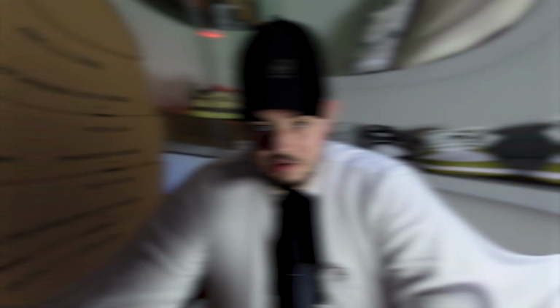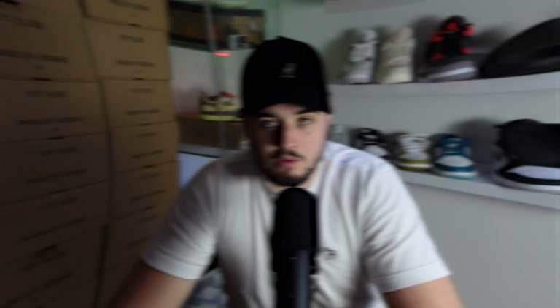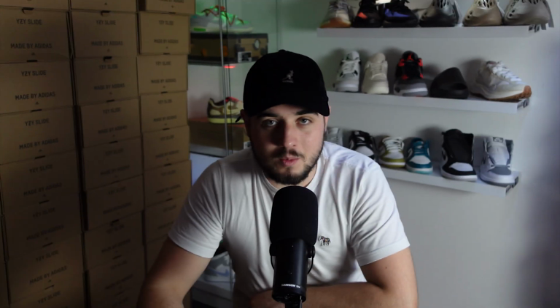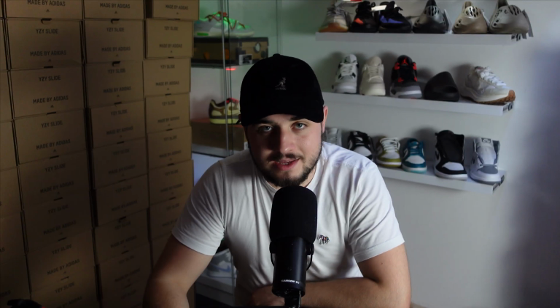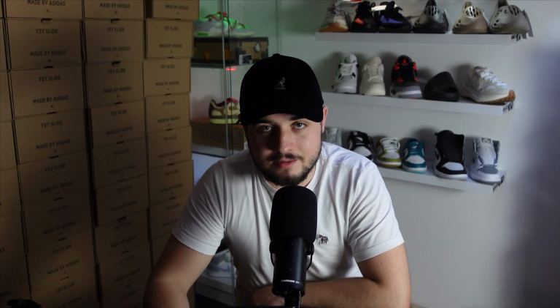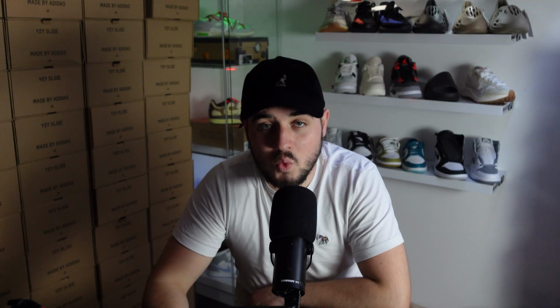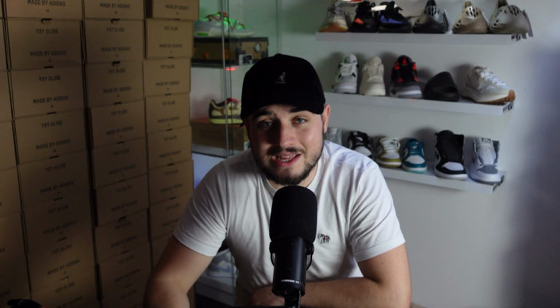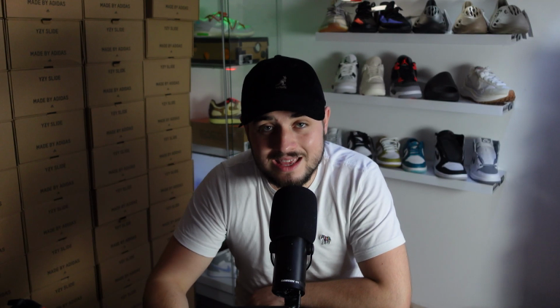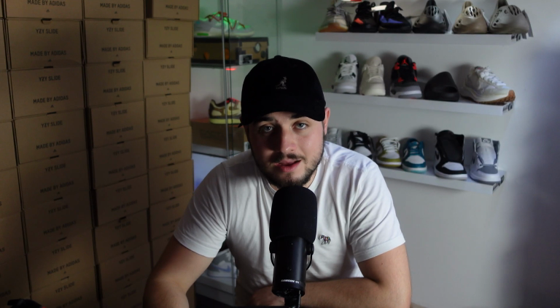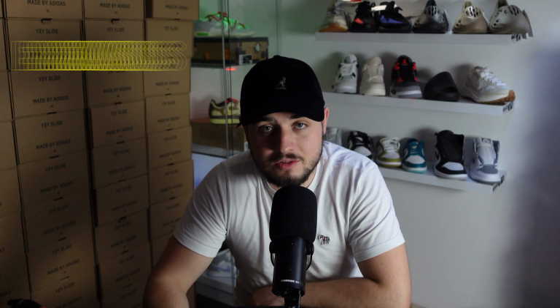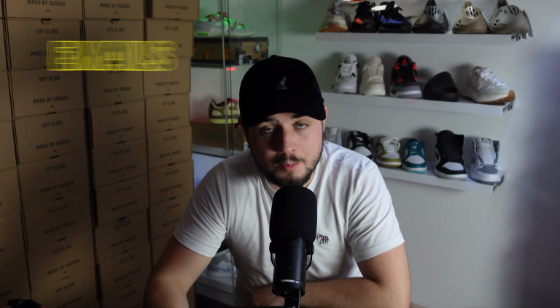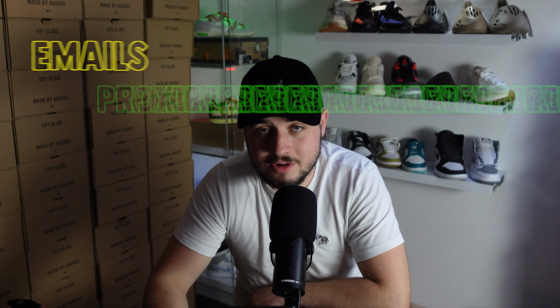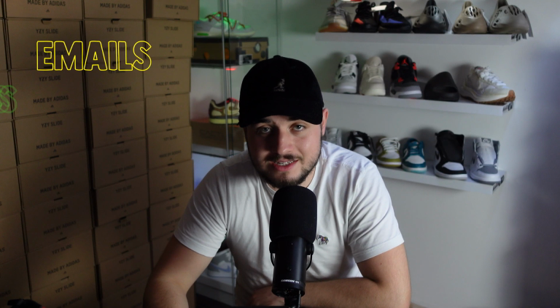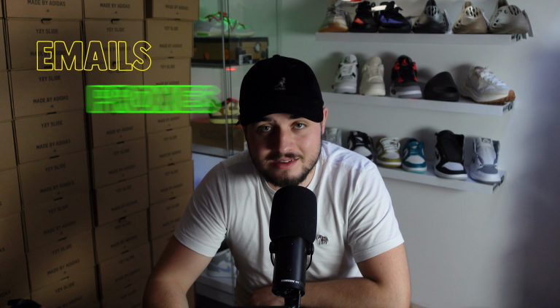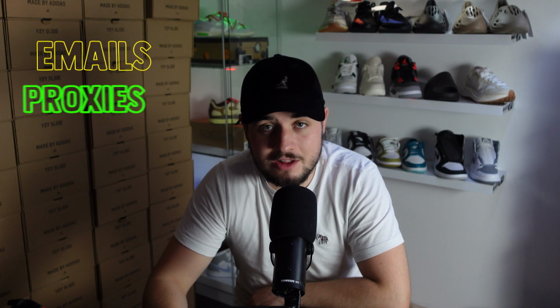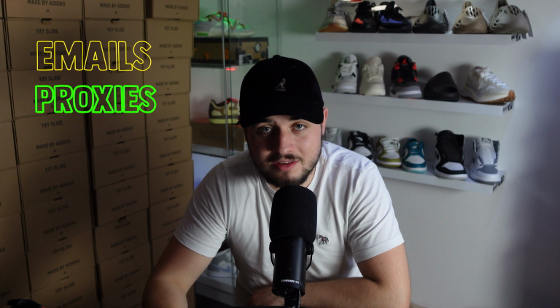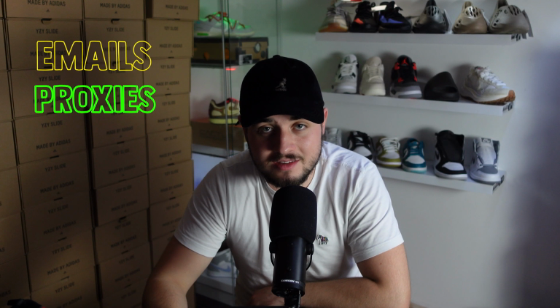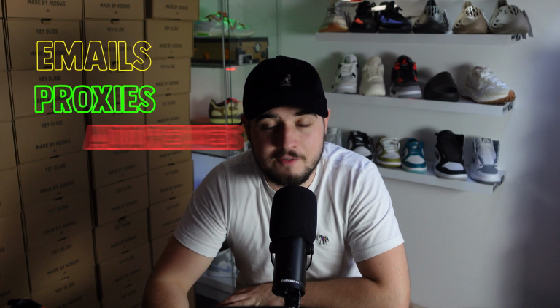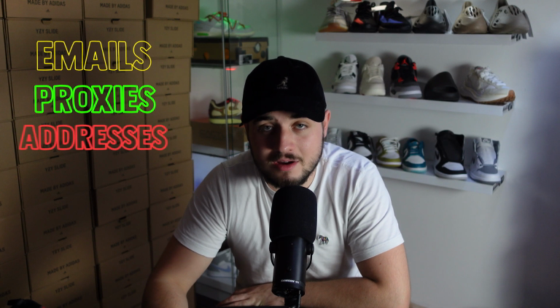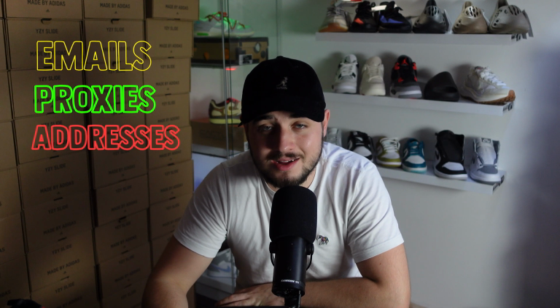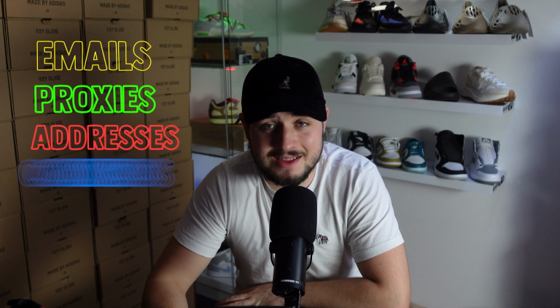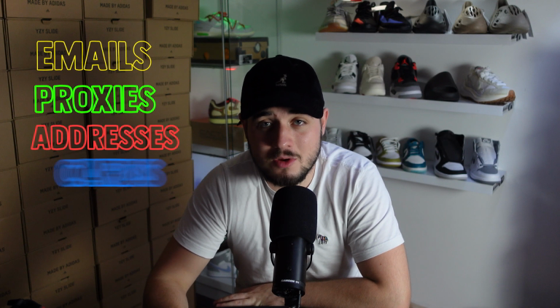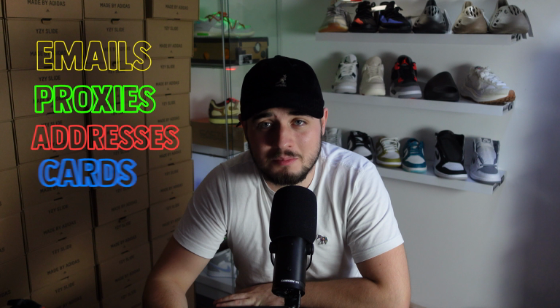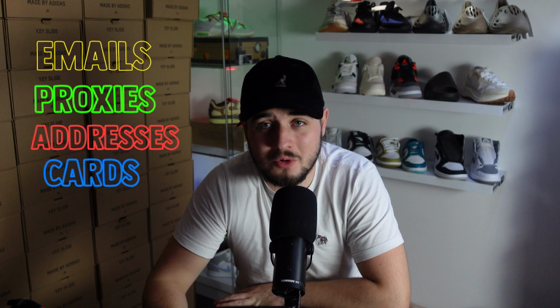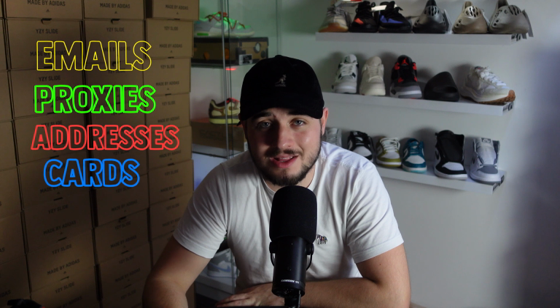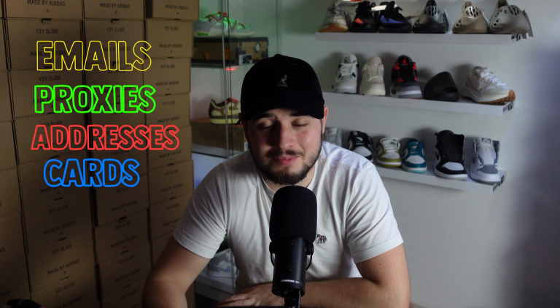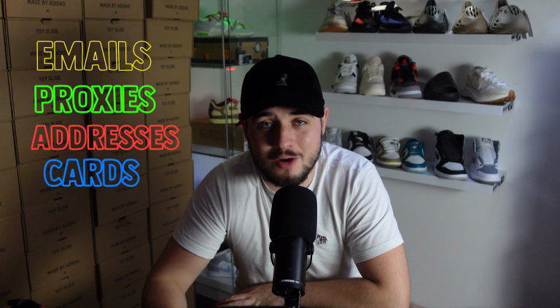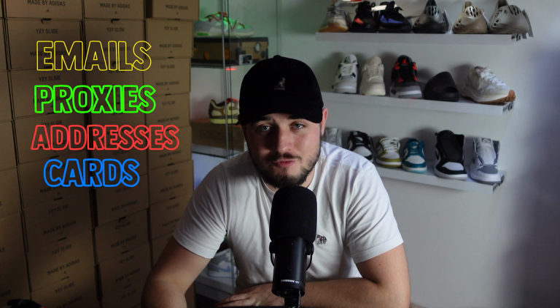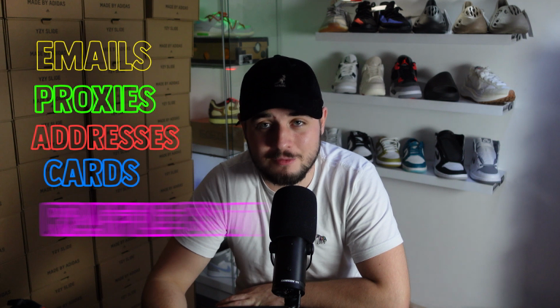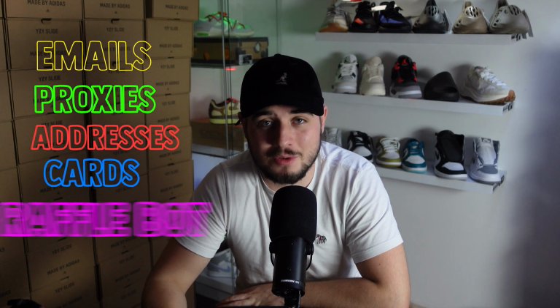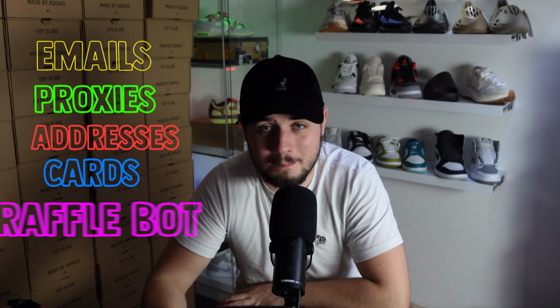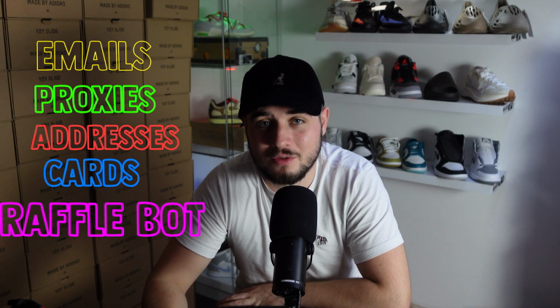Let's look at what we need. We need emails, proxies, addresses, different cards, and most importantly, a raffle bot.